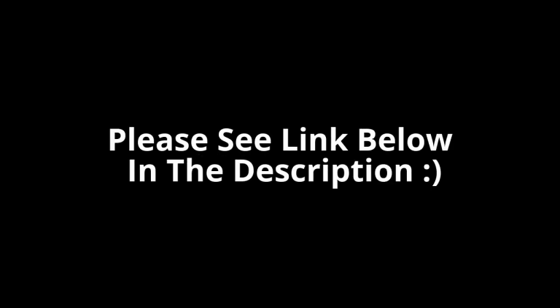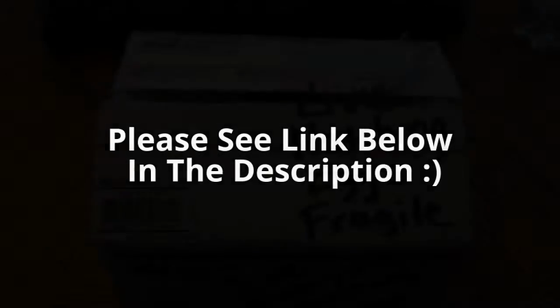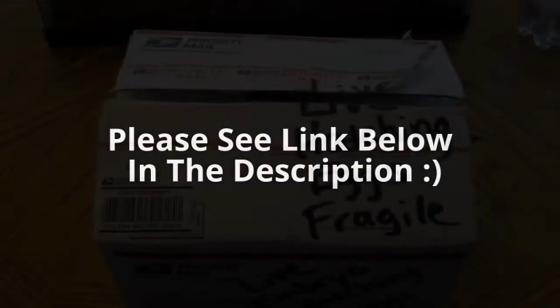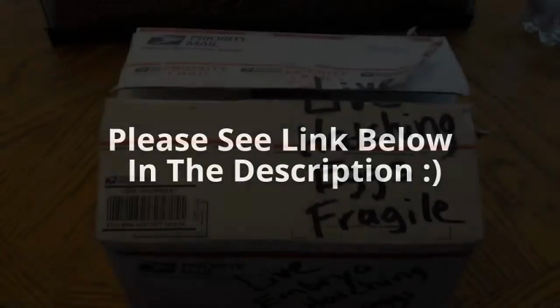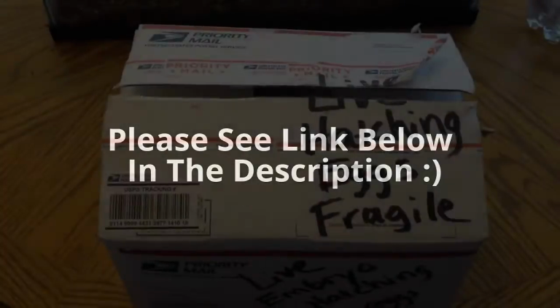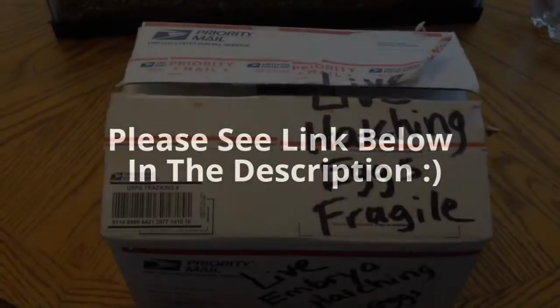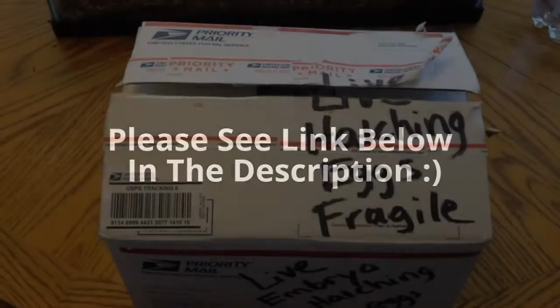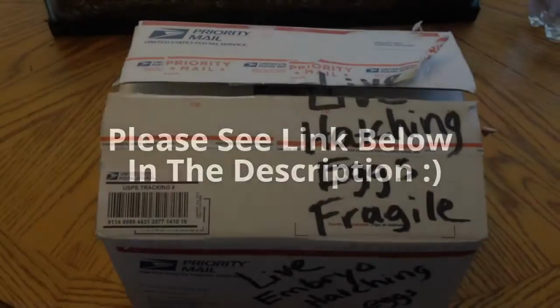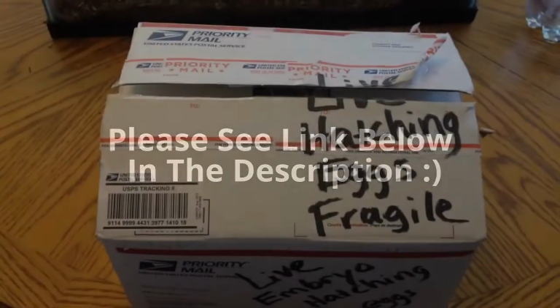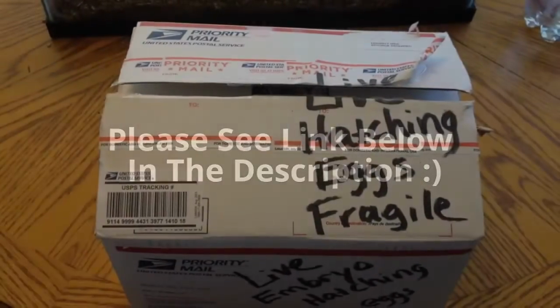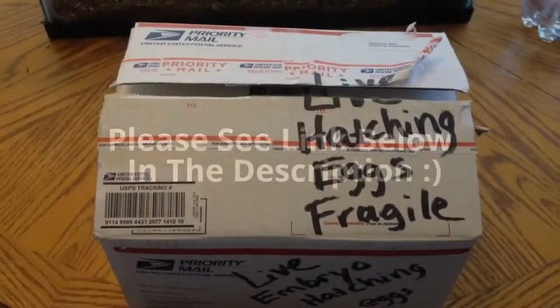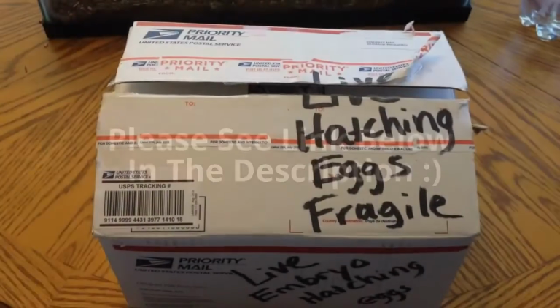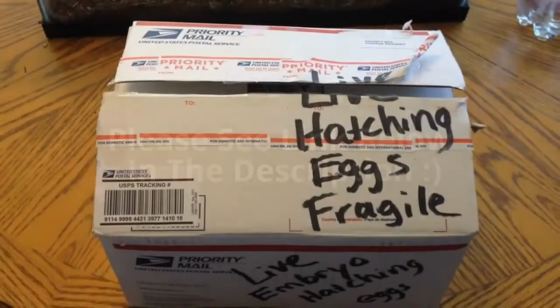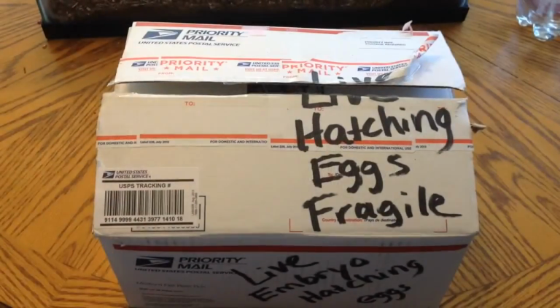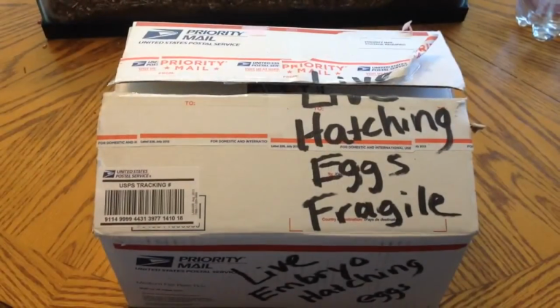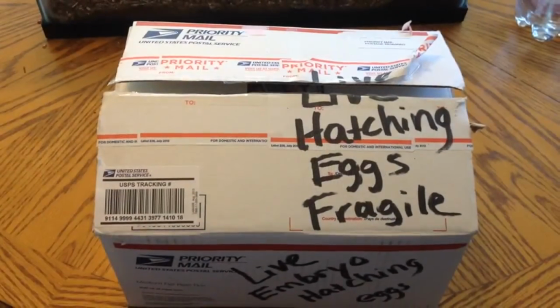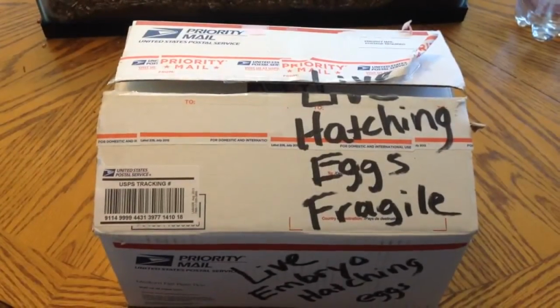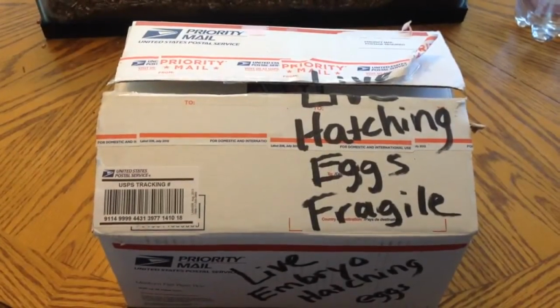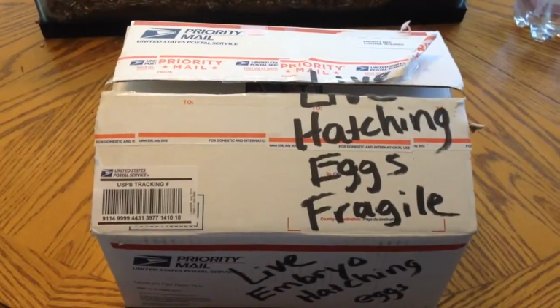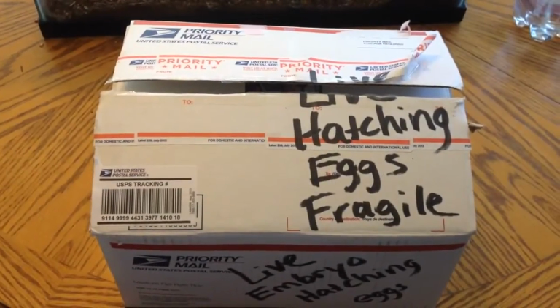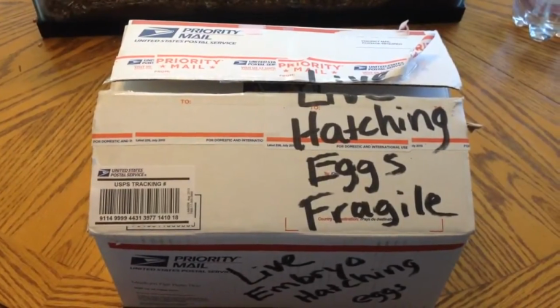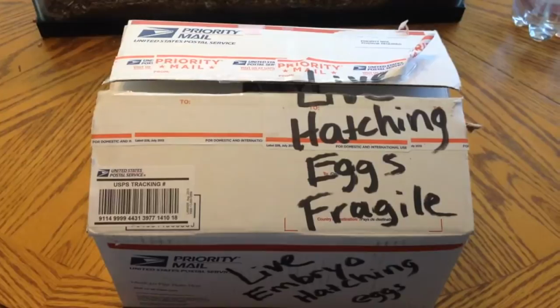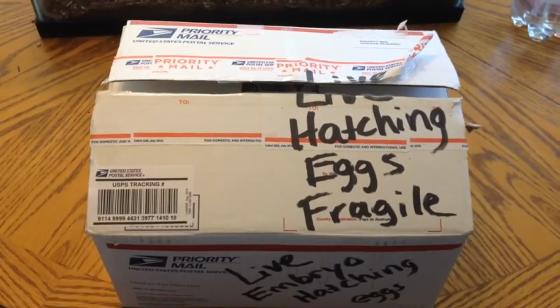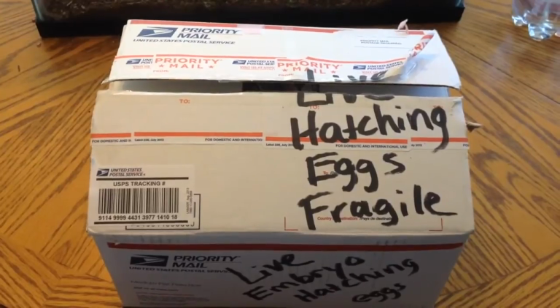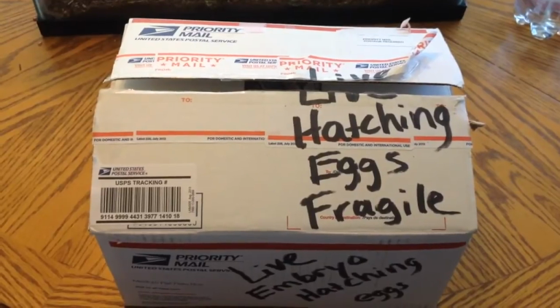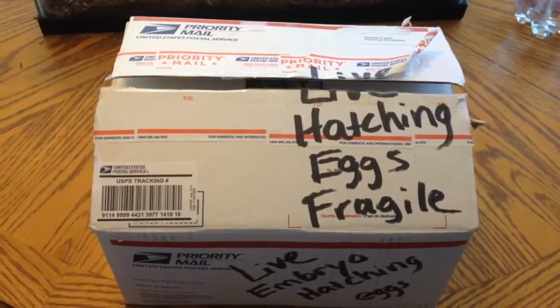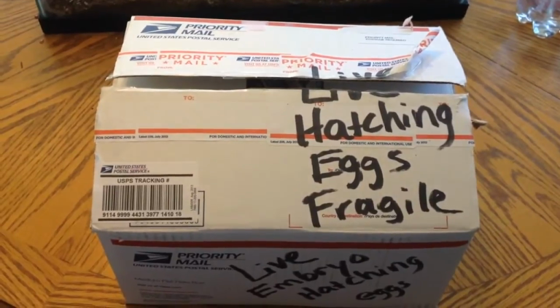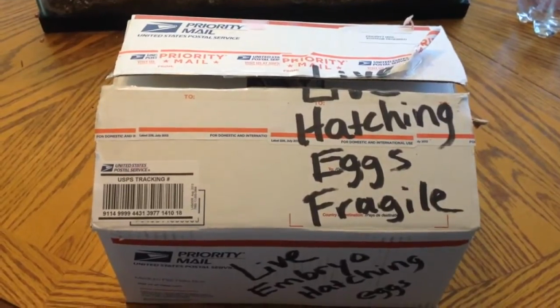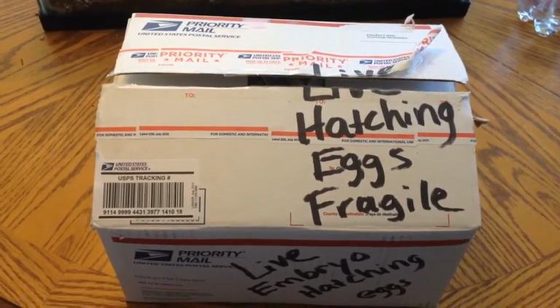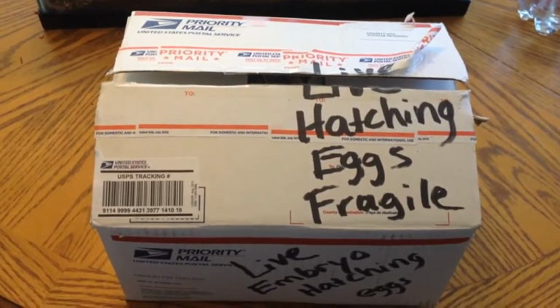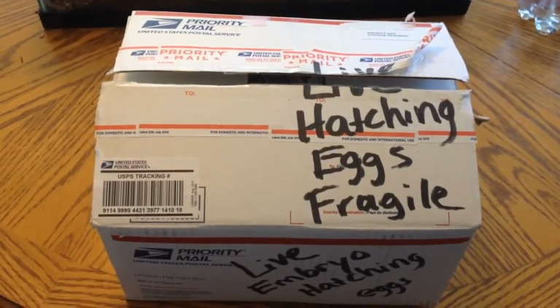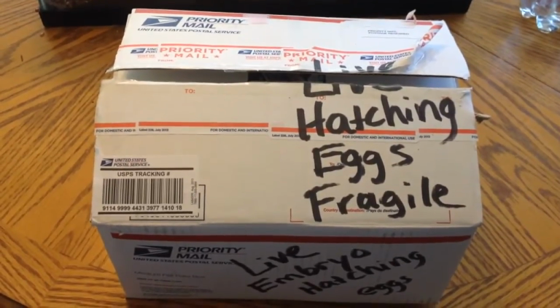Hey guys, it's me Charlie. Today is April 18, 2015, and on today's video I'm doing another unboxing.